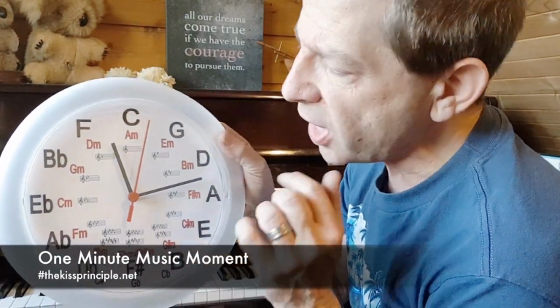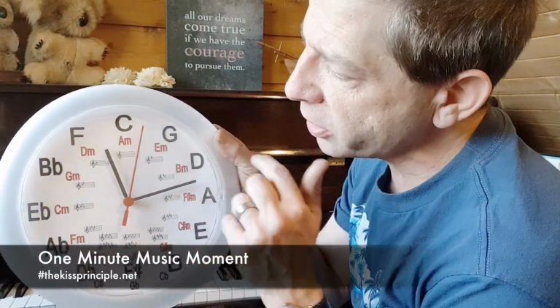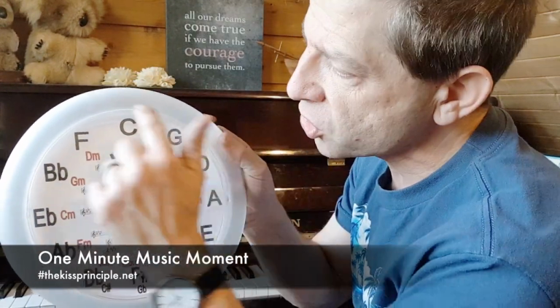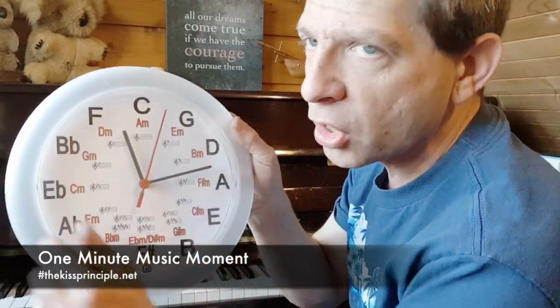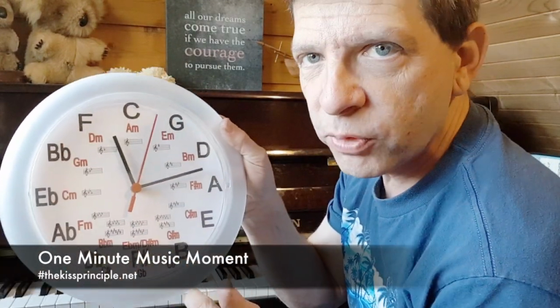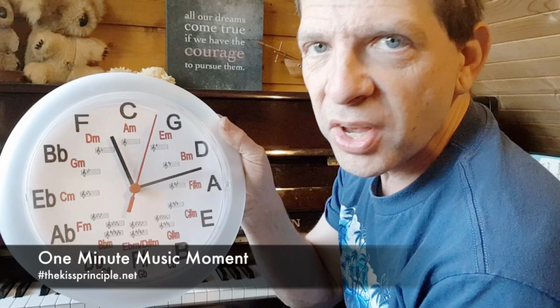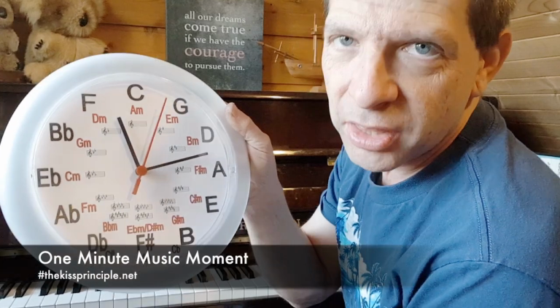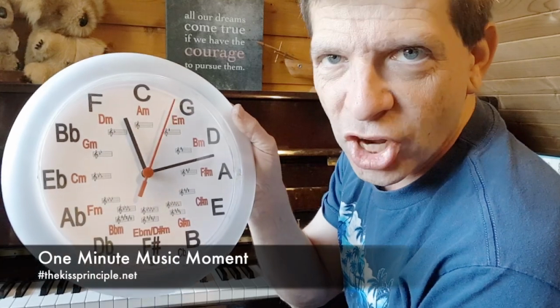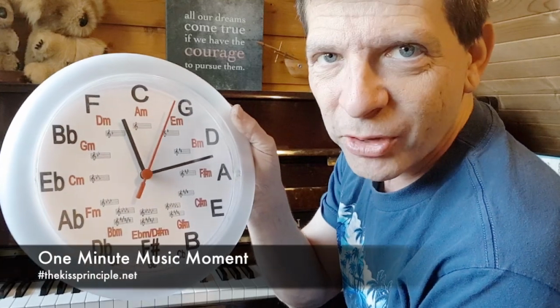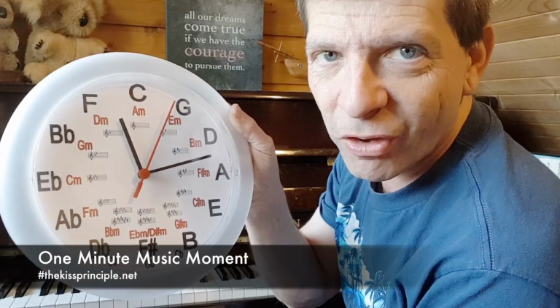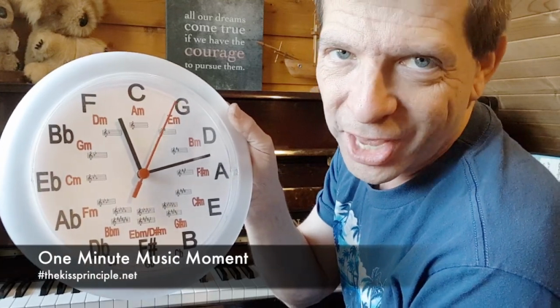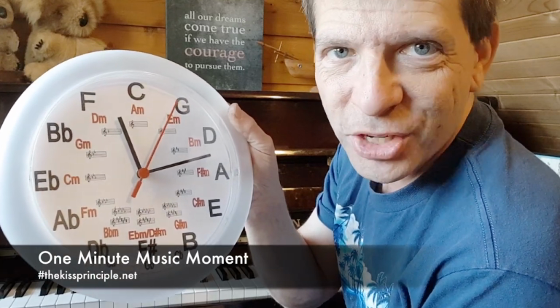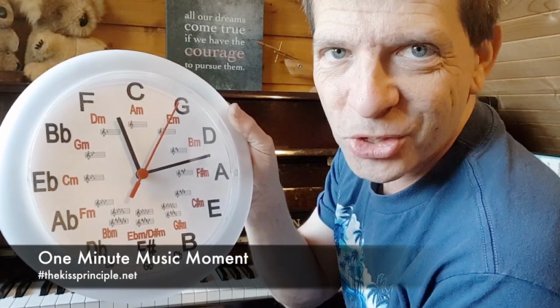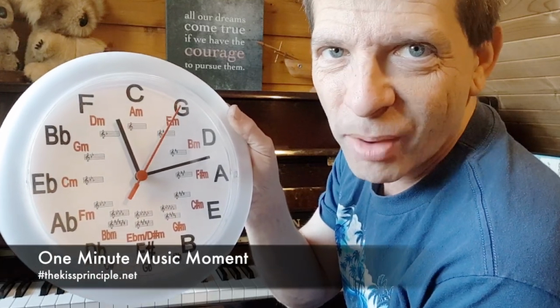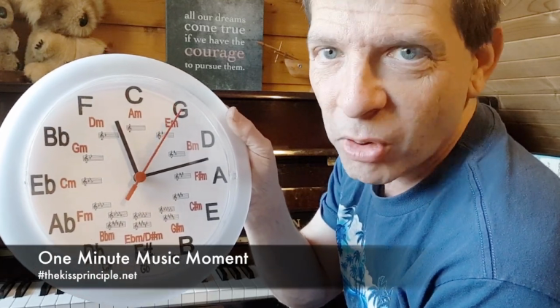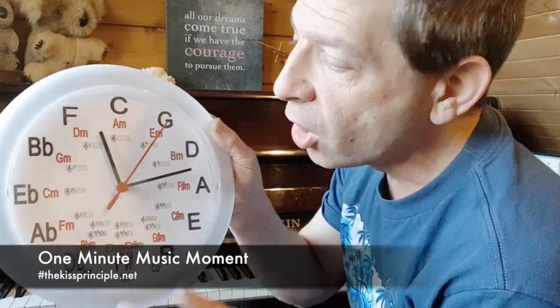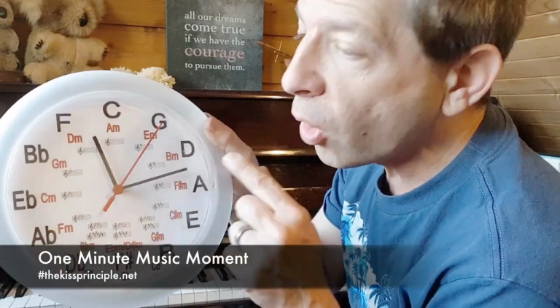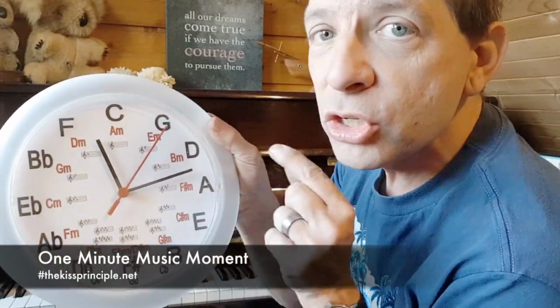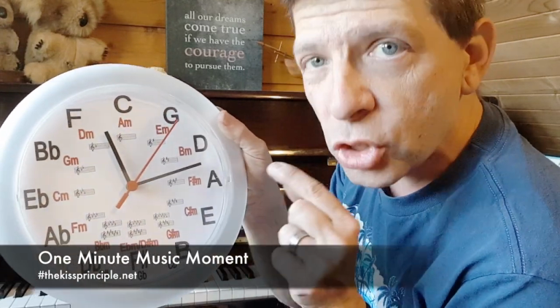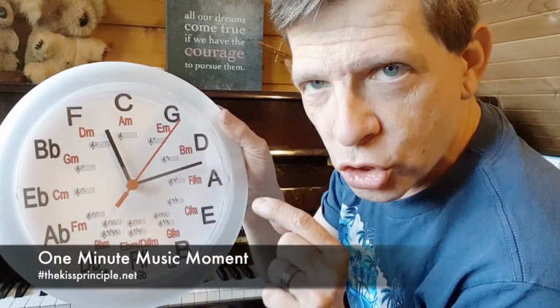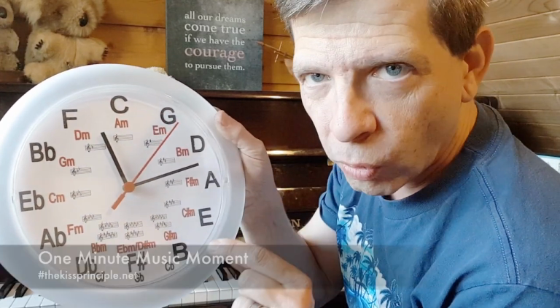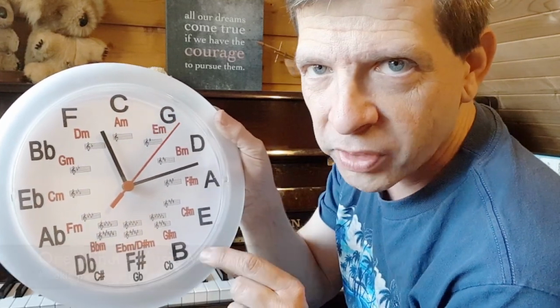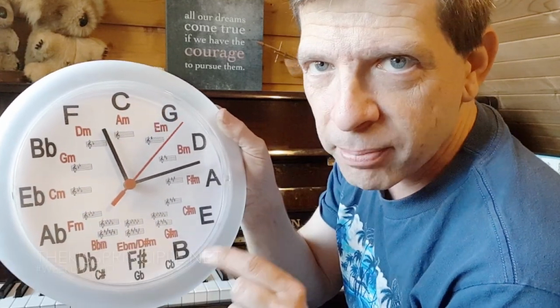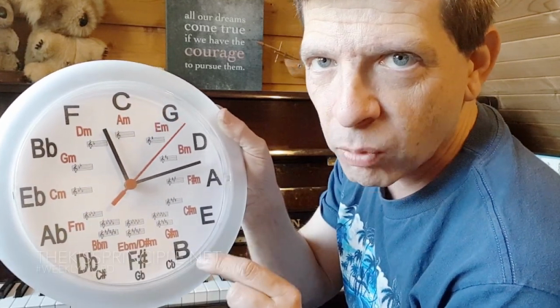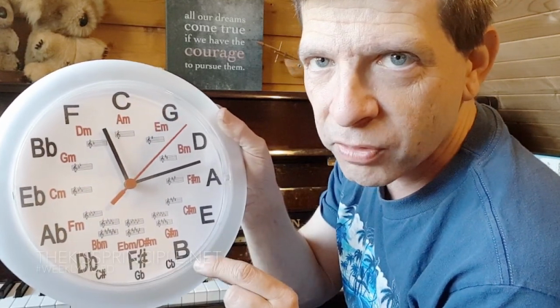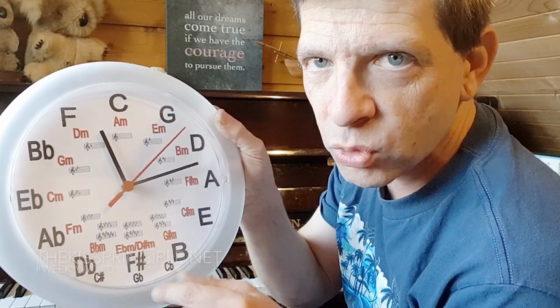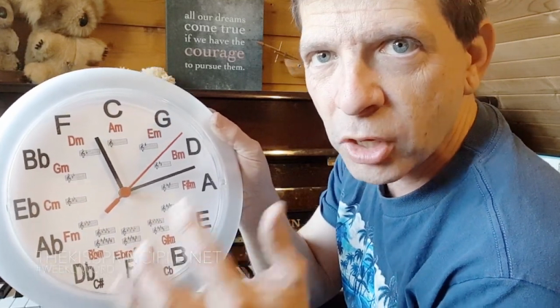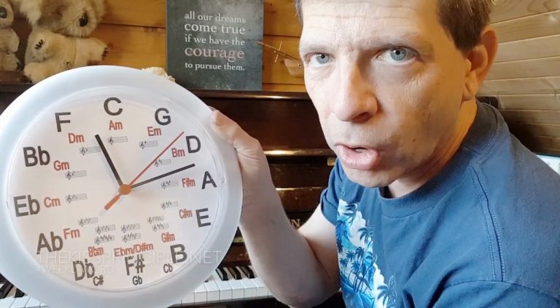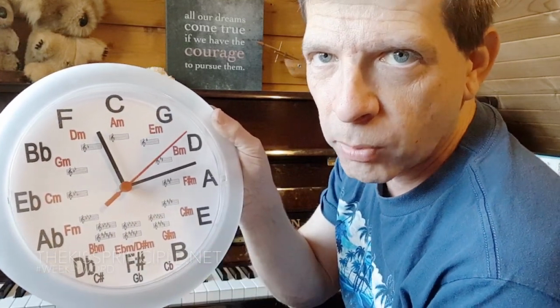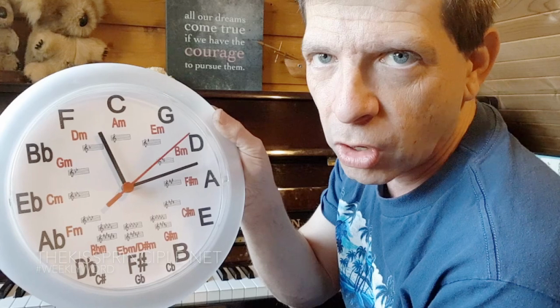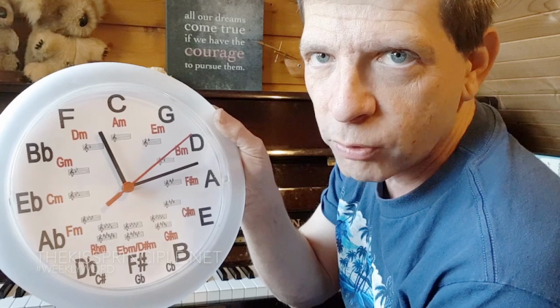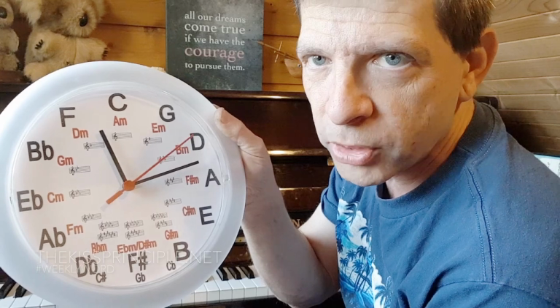It's actually a circle of fifths in the shape of a clock — it even tells the time as well. I'll be doing a tutorial on how to make one of these, or you can buy them online from us.